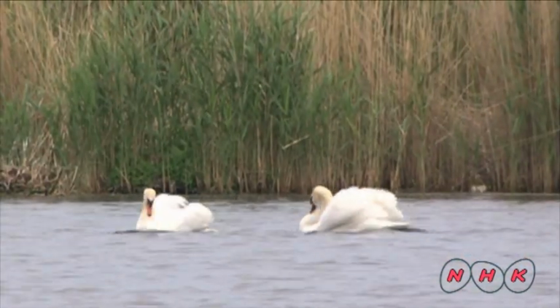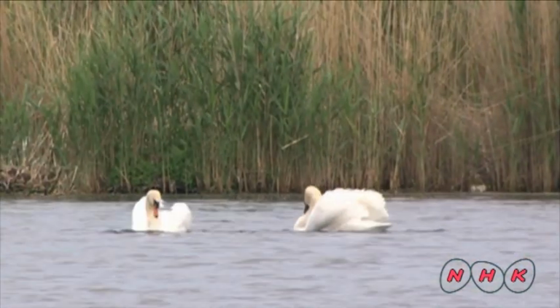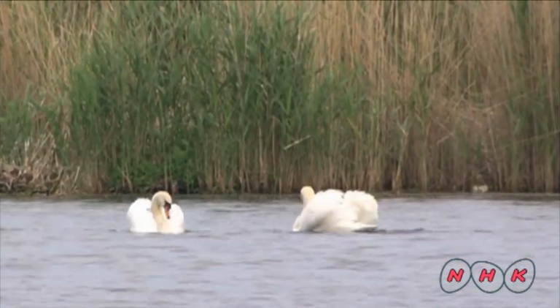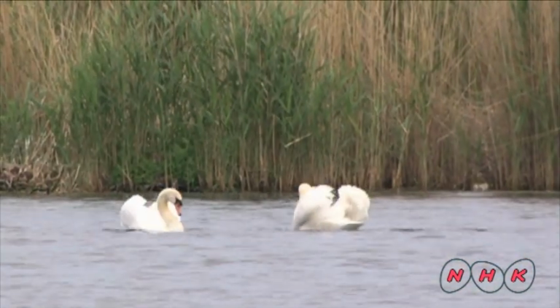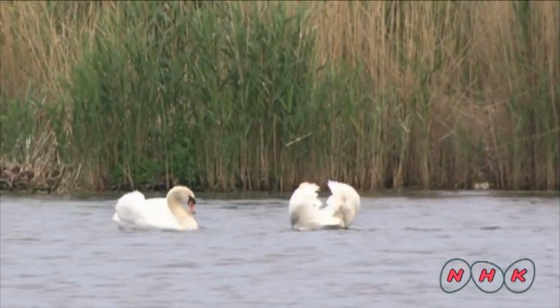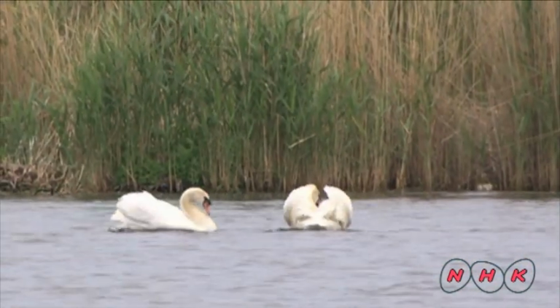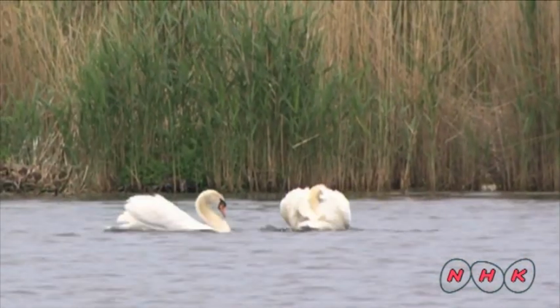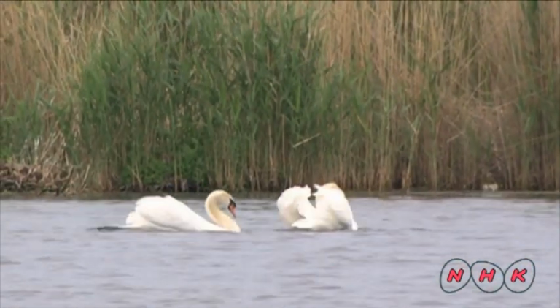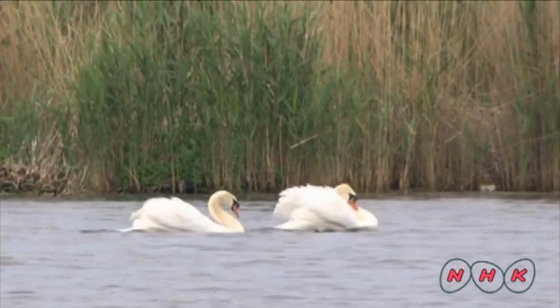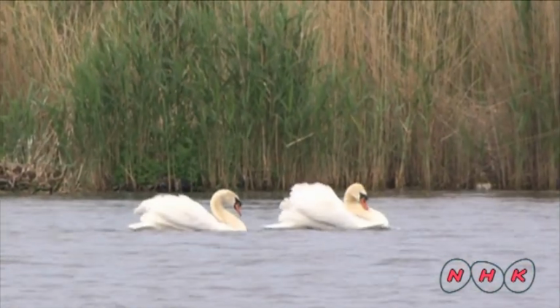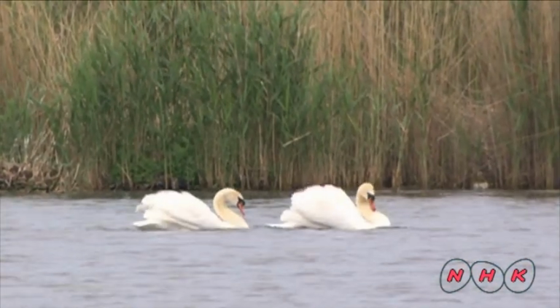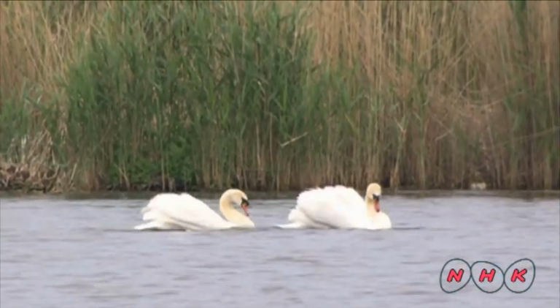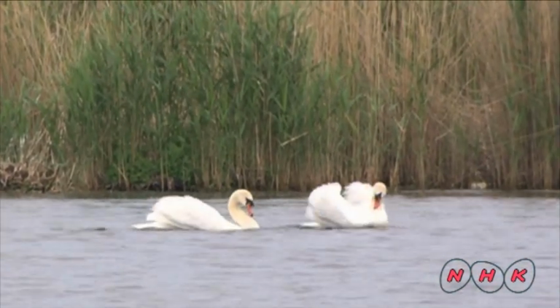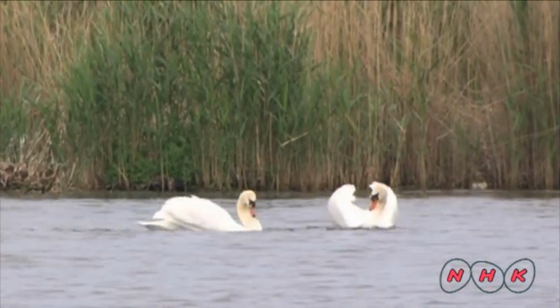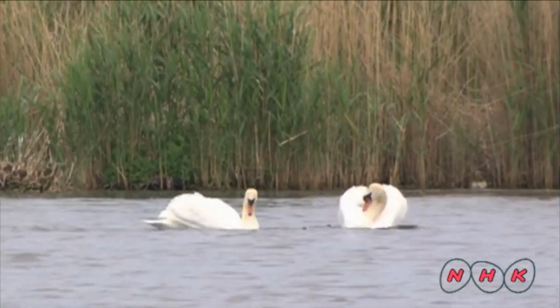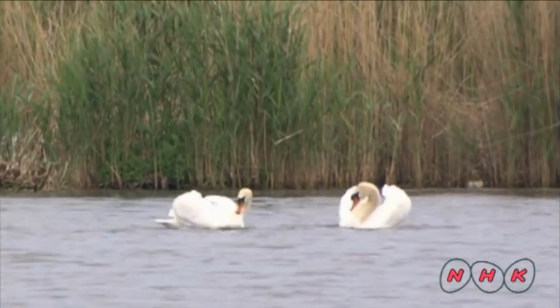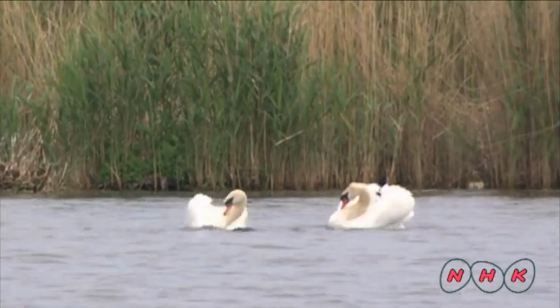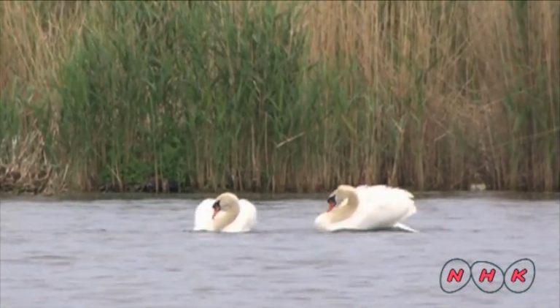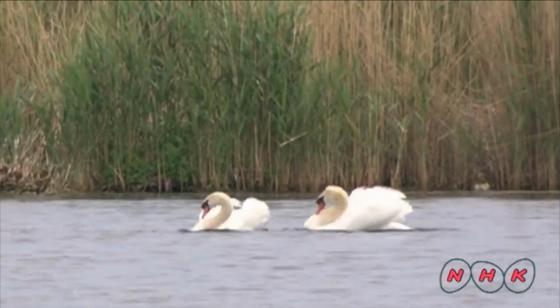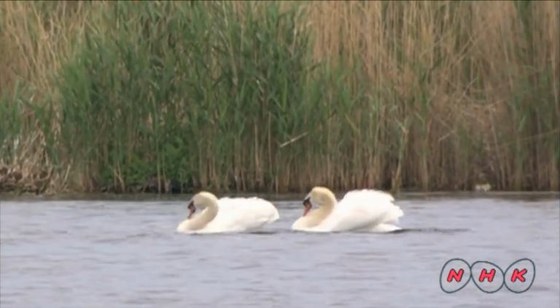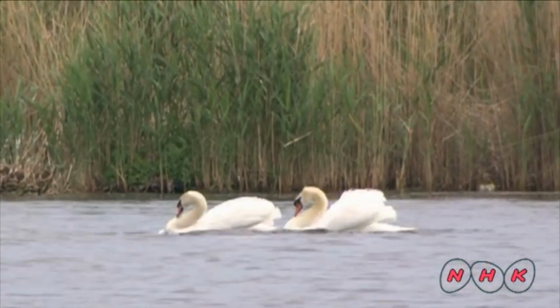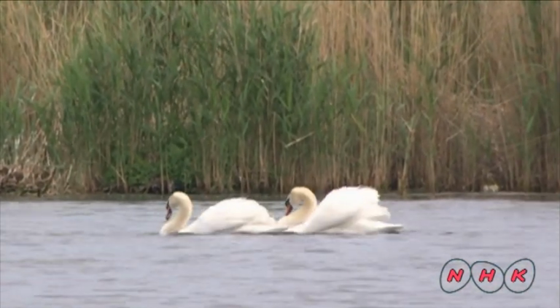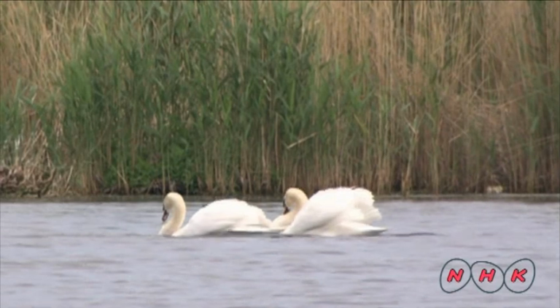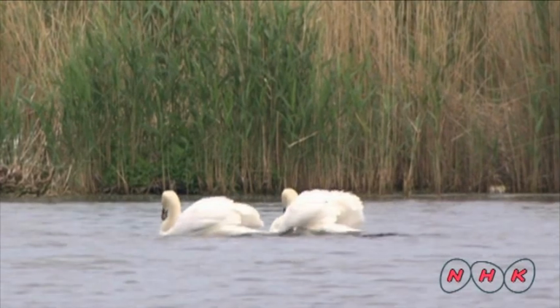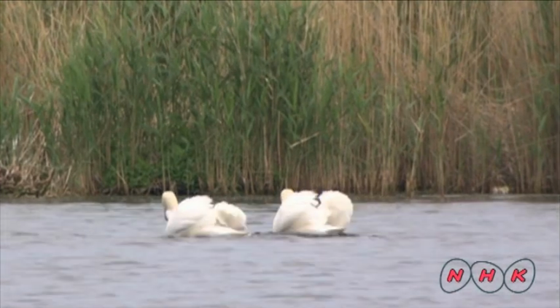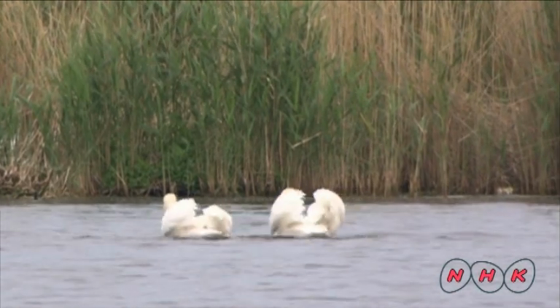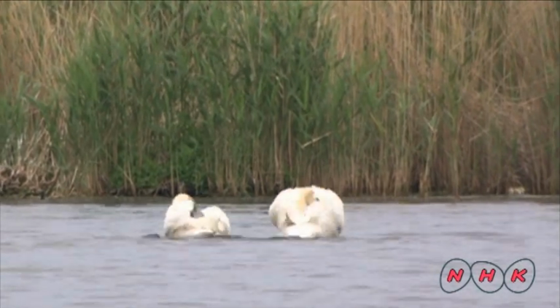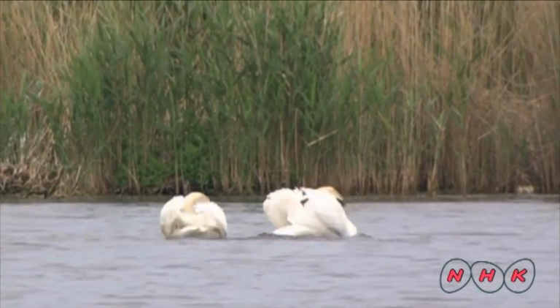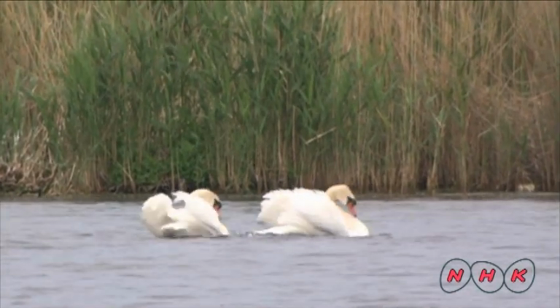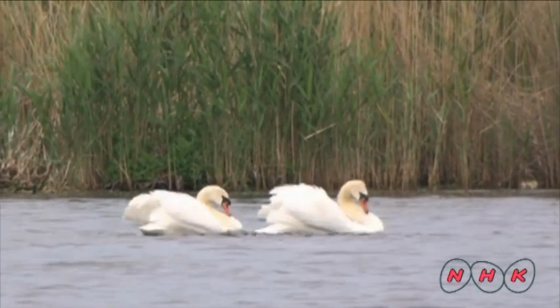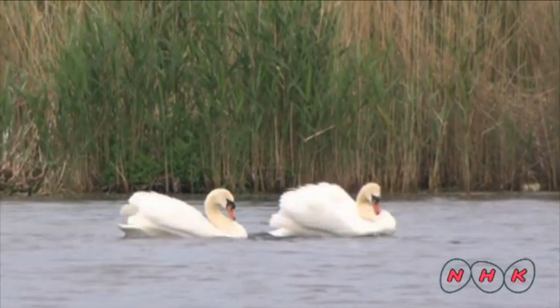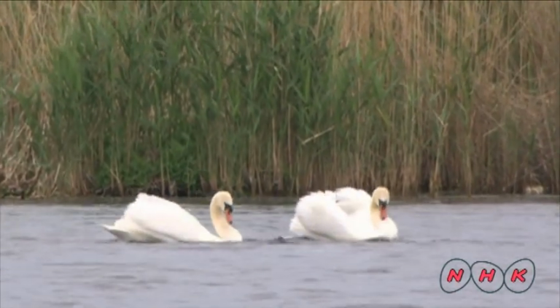A pair of mute swans perform a perfectly synchronised courtship dance.